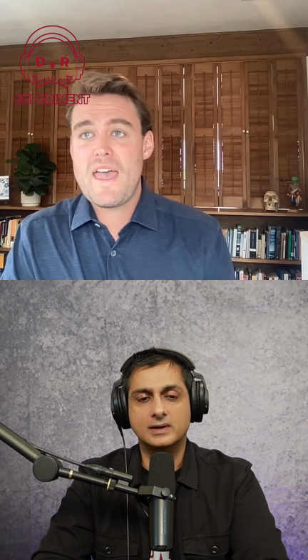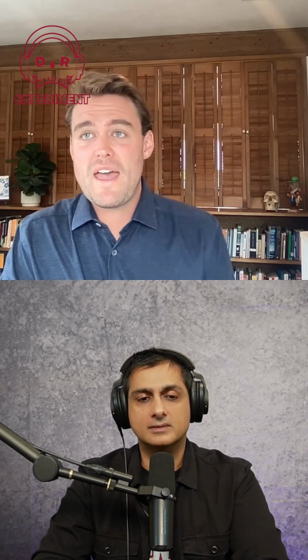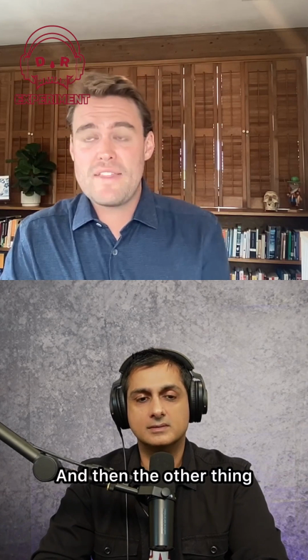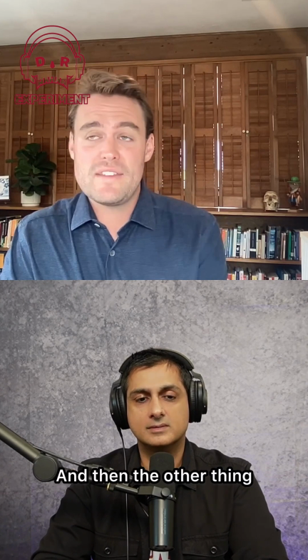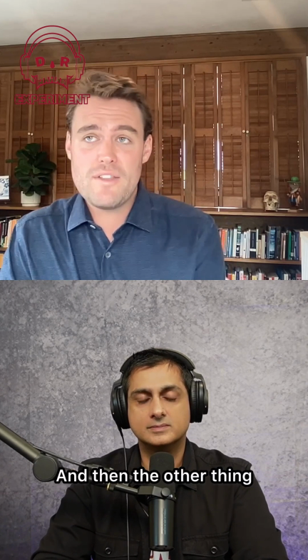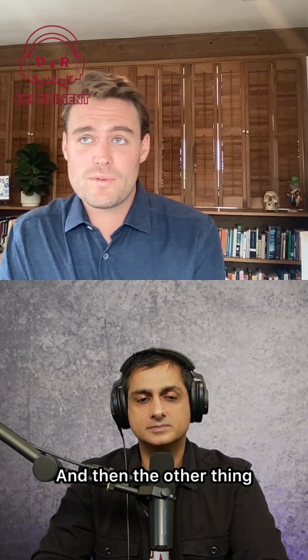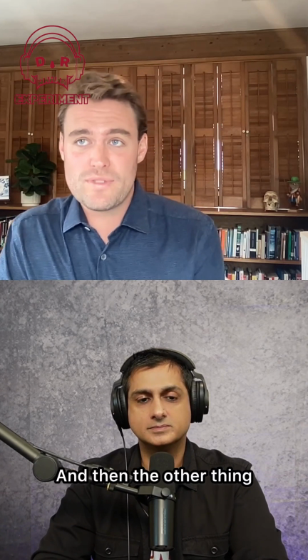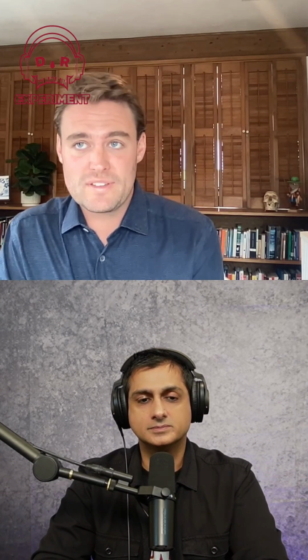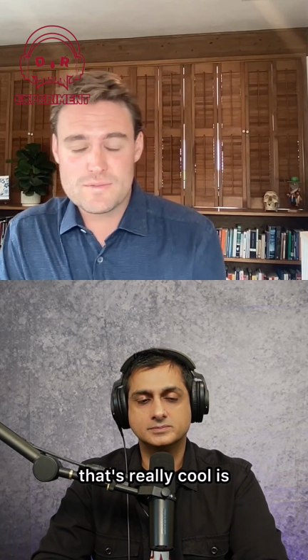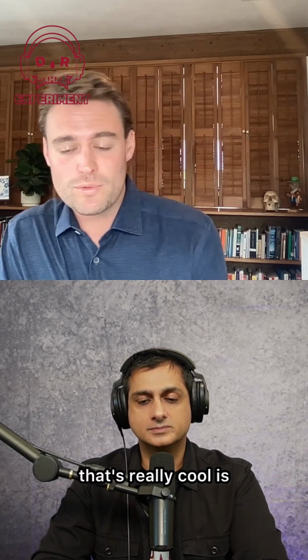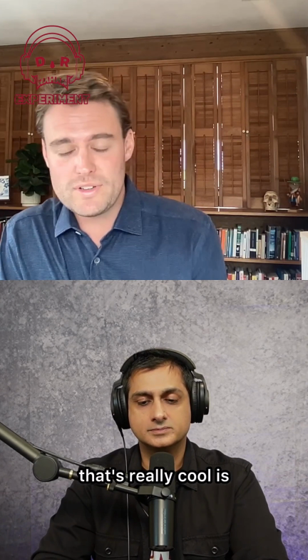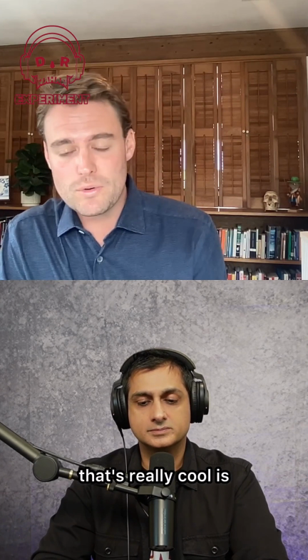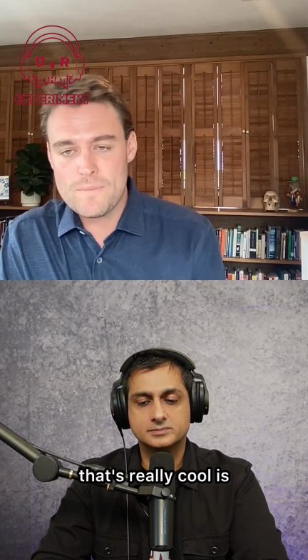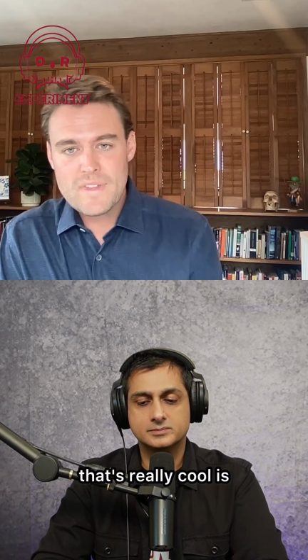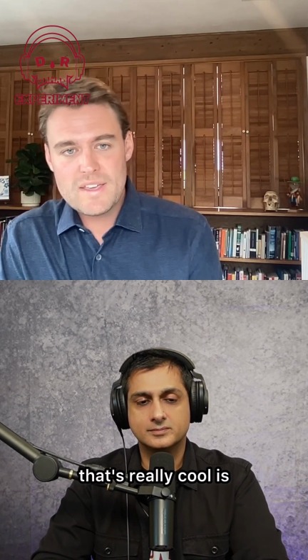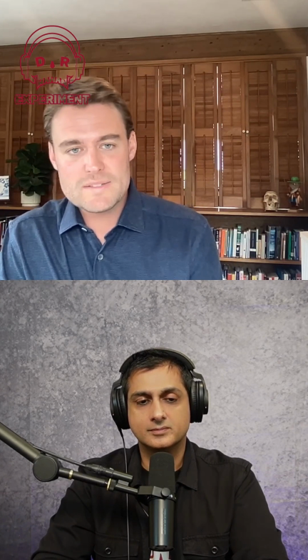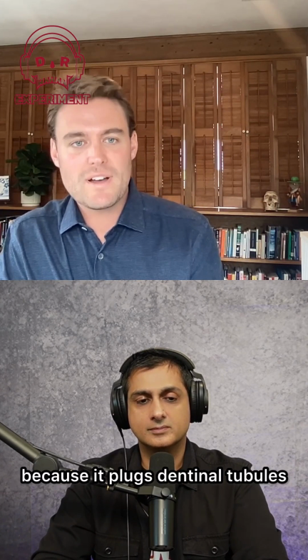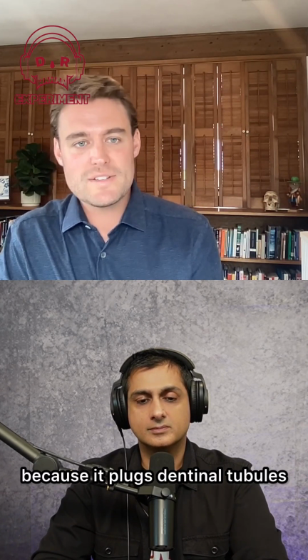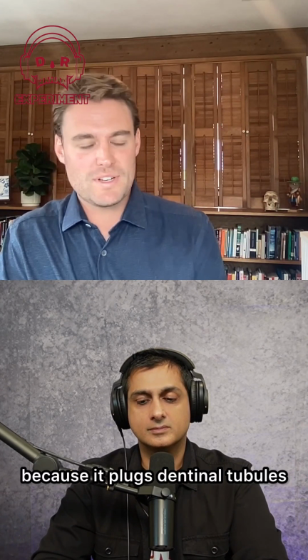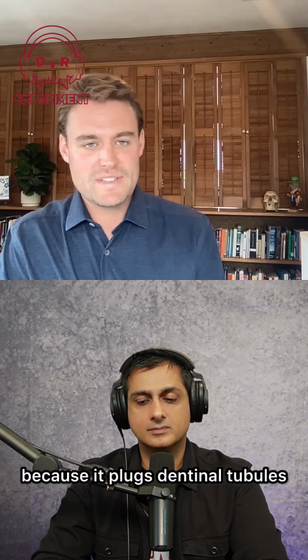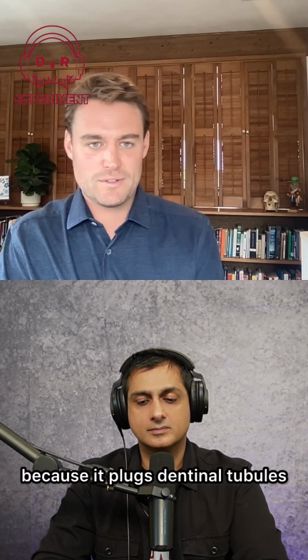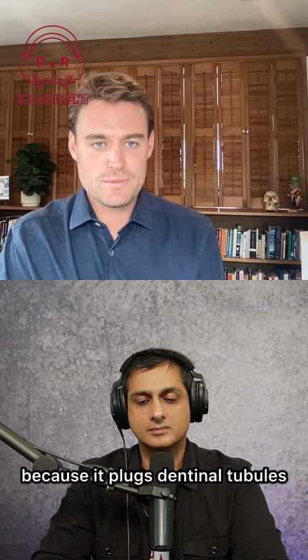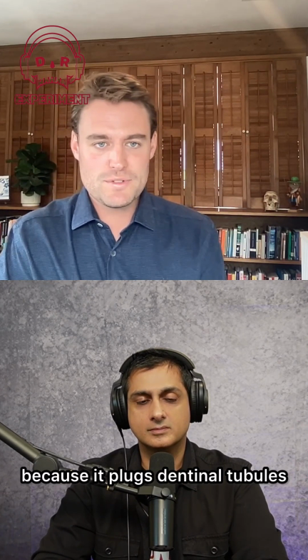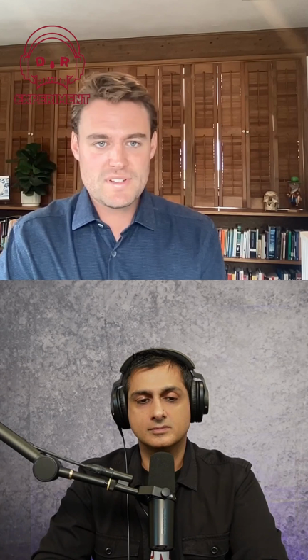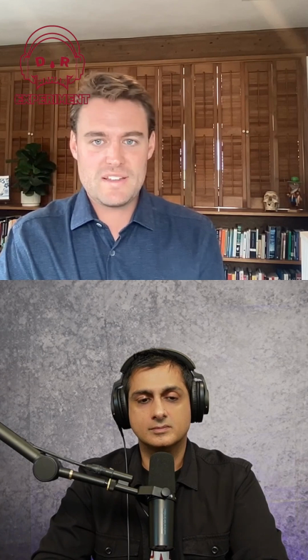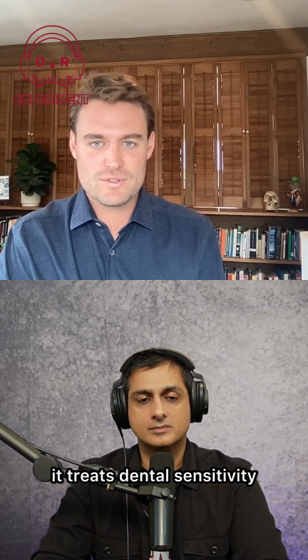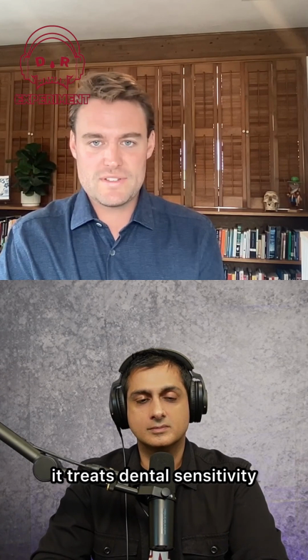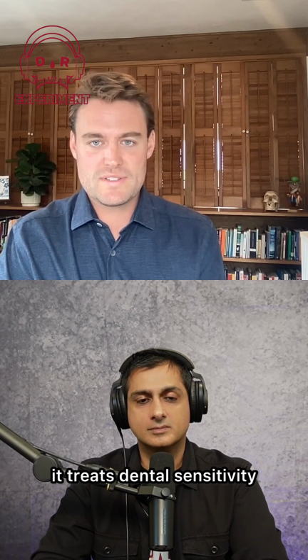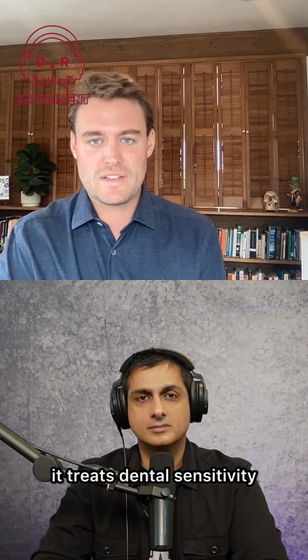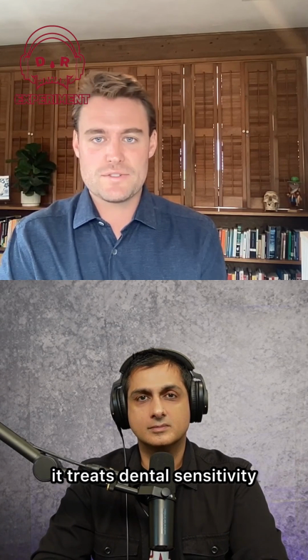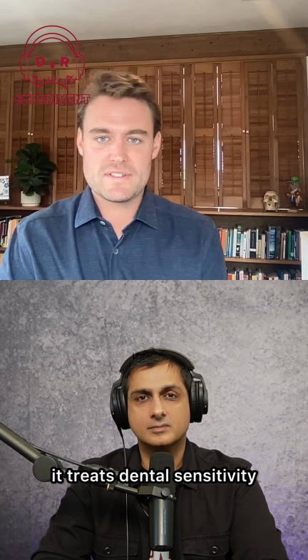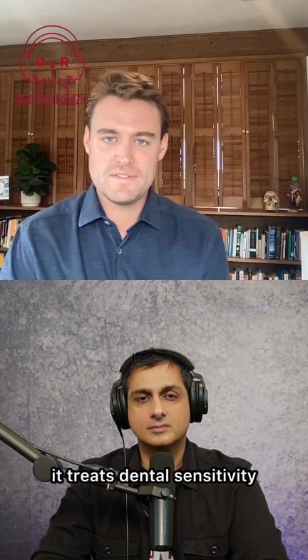The other thing that's really cool is that because it plugs dental tubules, it actually treats dental sensitivity.